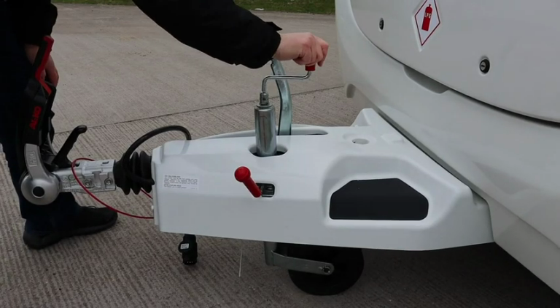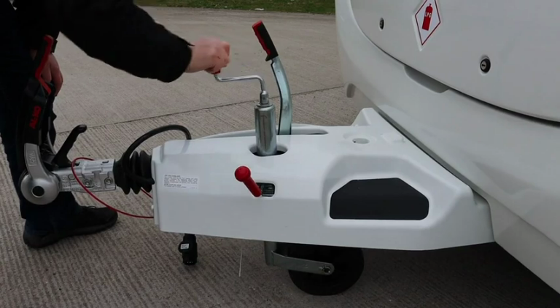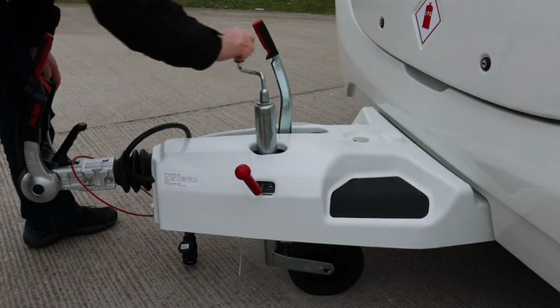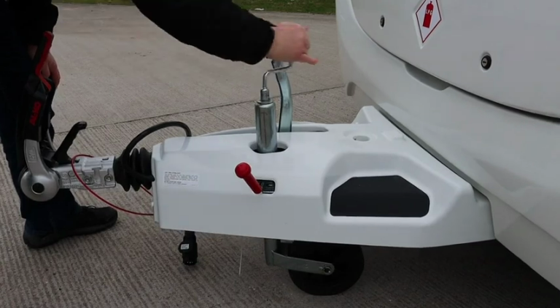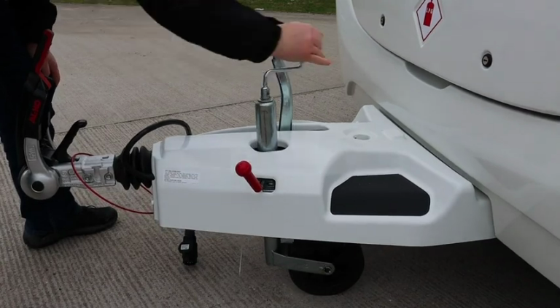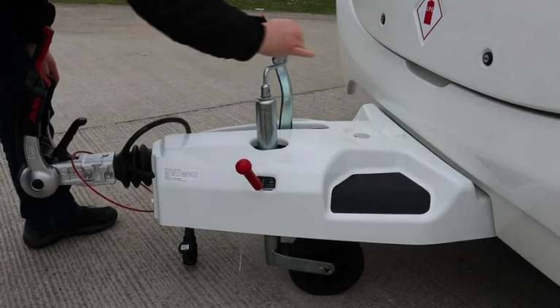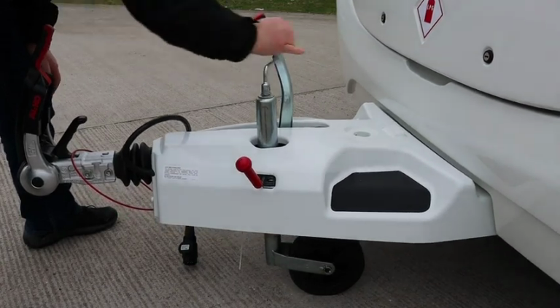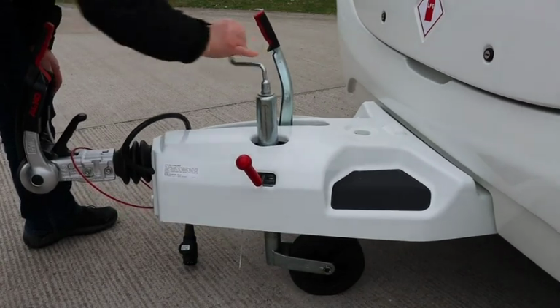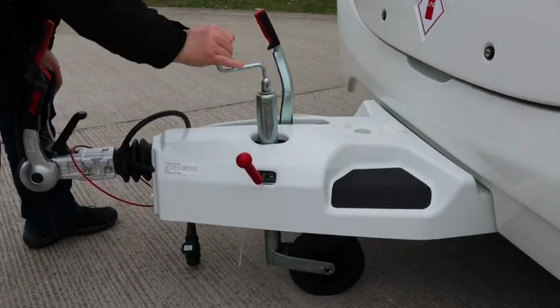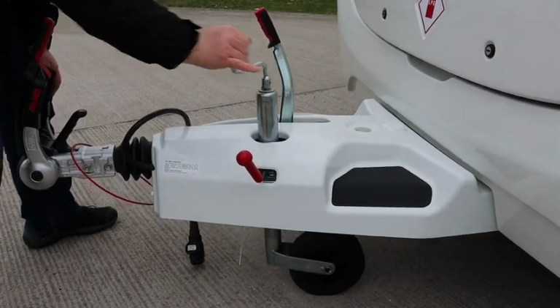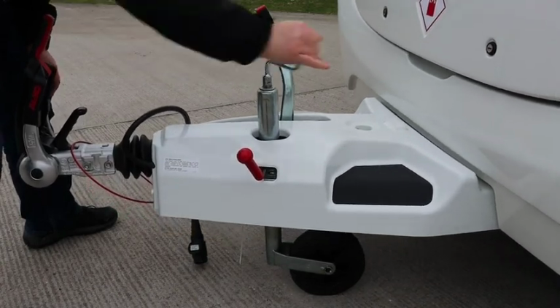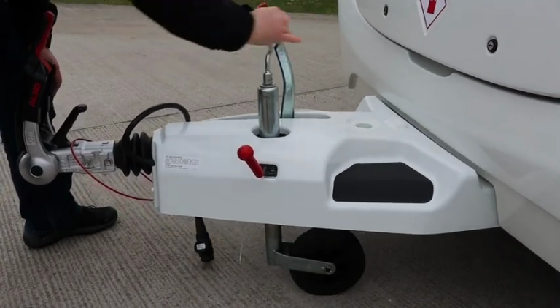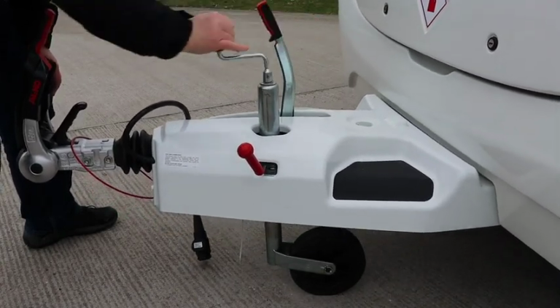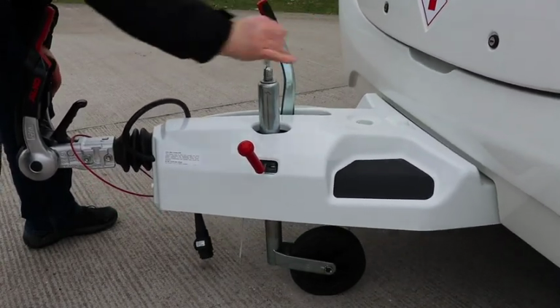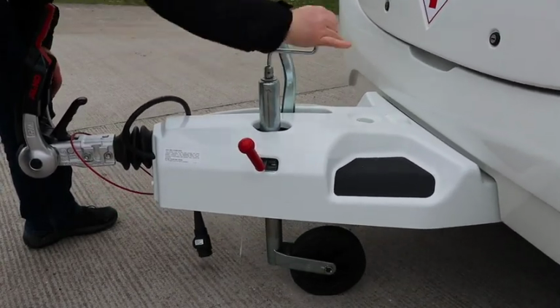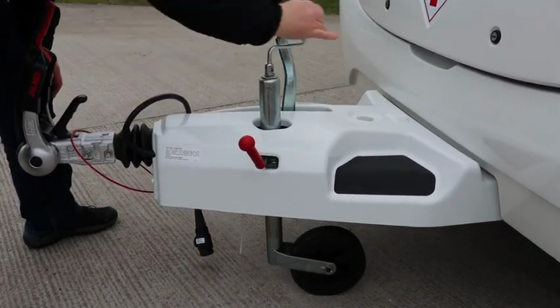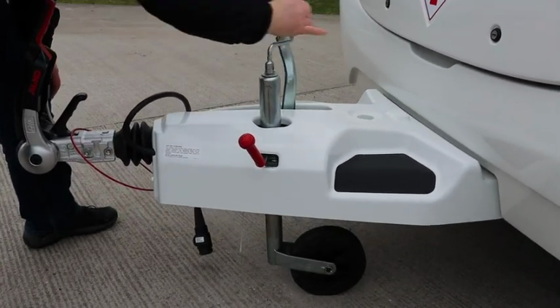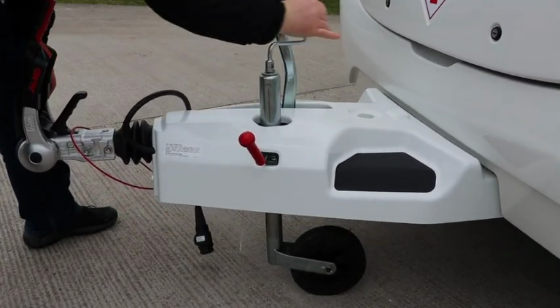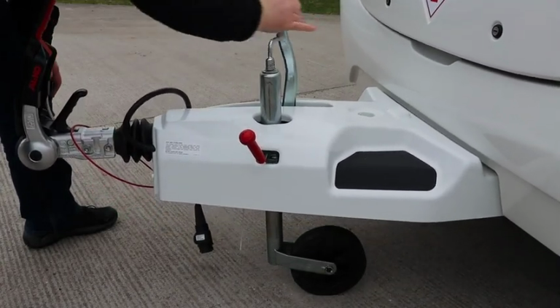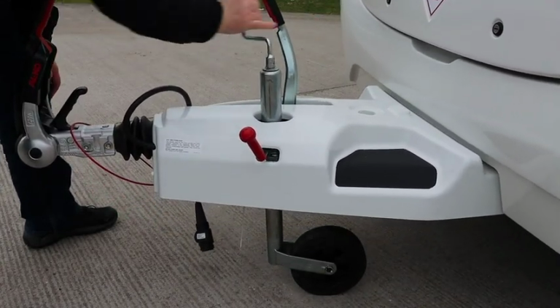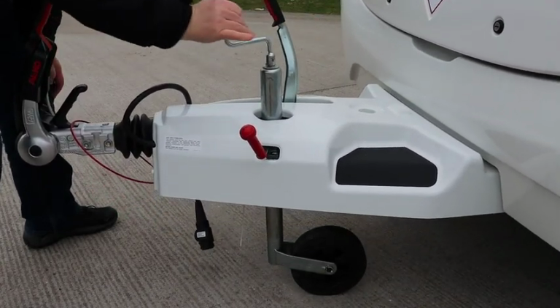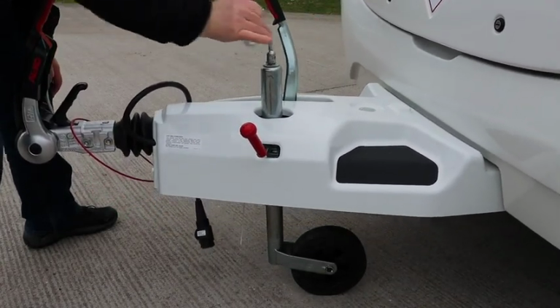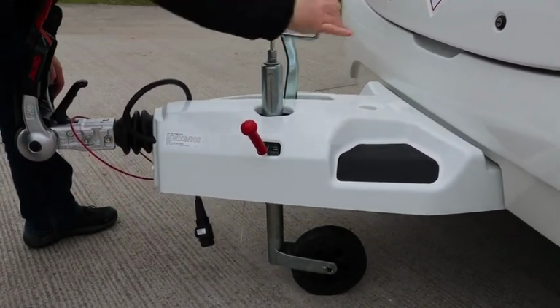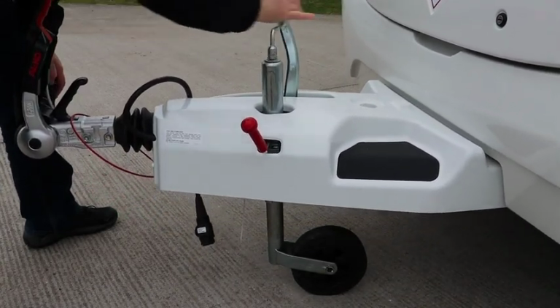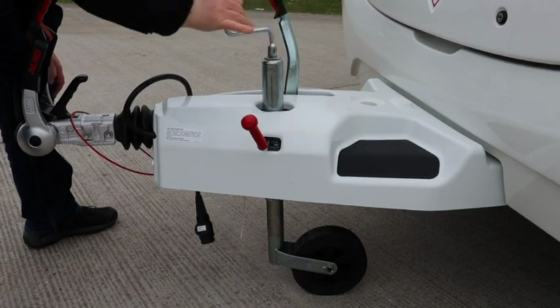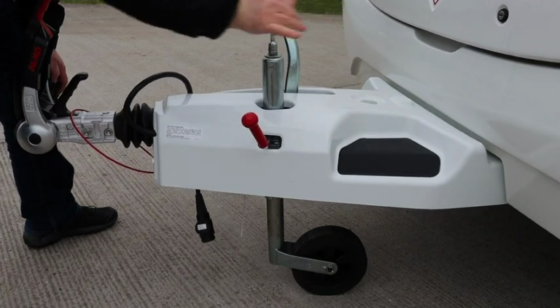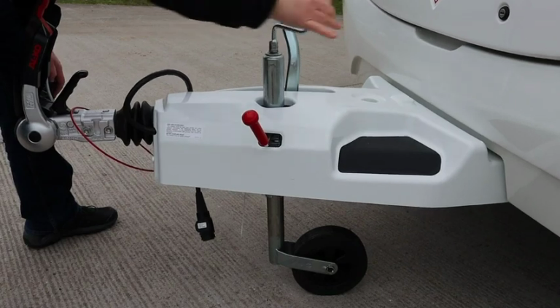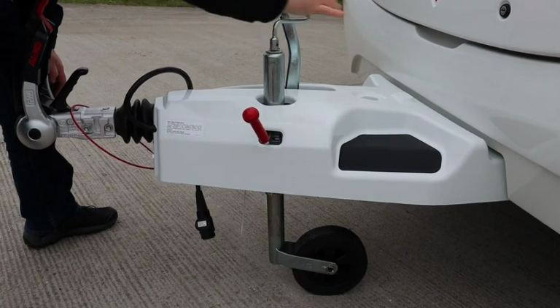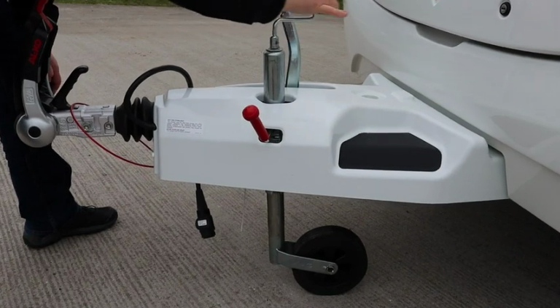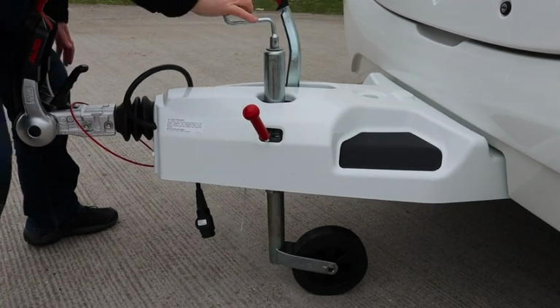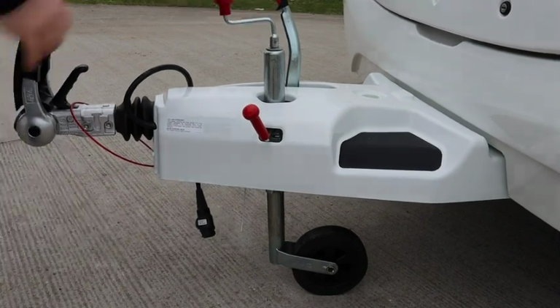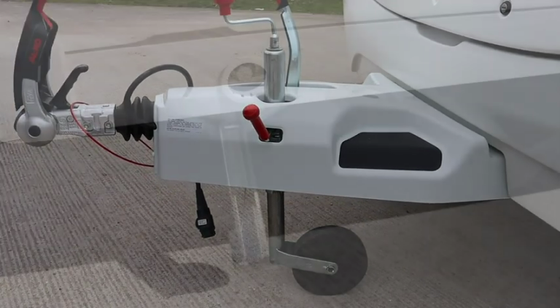Depending on the slope front to back, you can use the jockey wheel to raise or lower the nose of the caravan when unhitched.